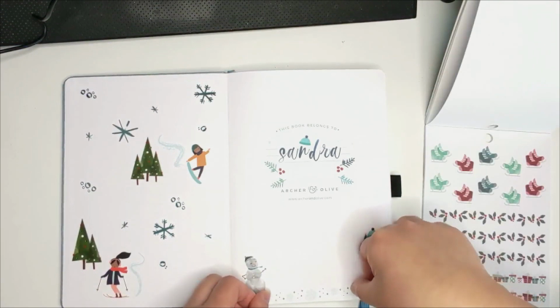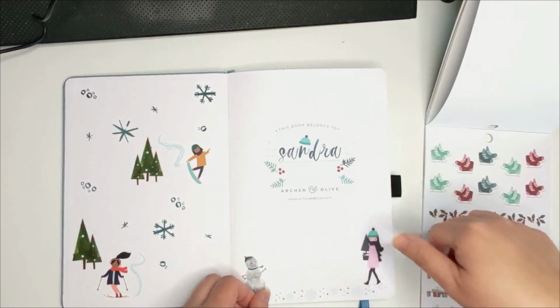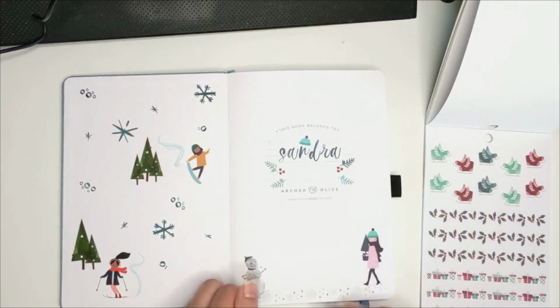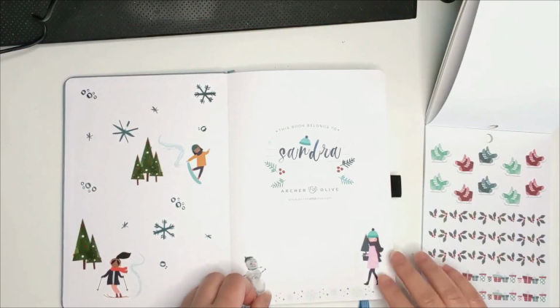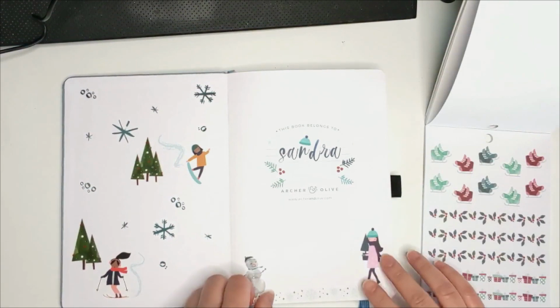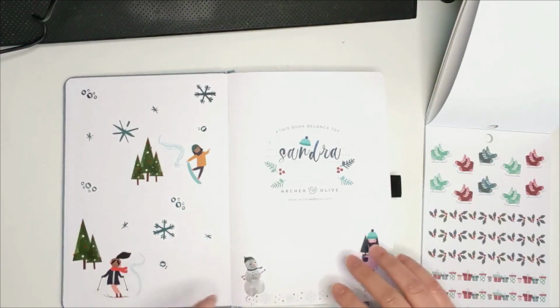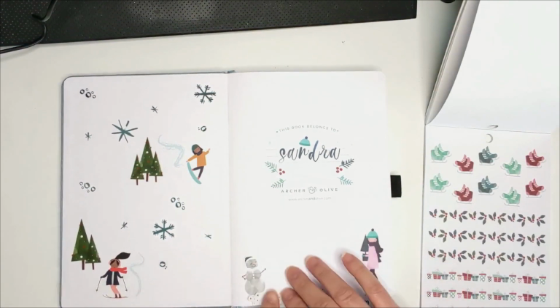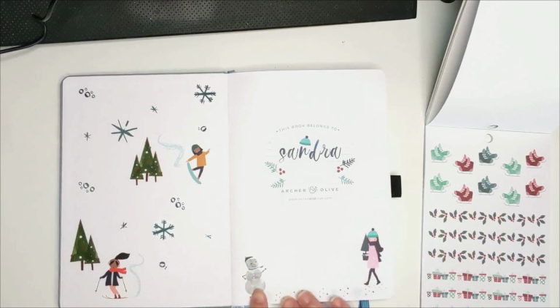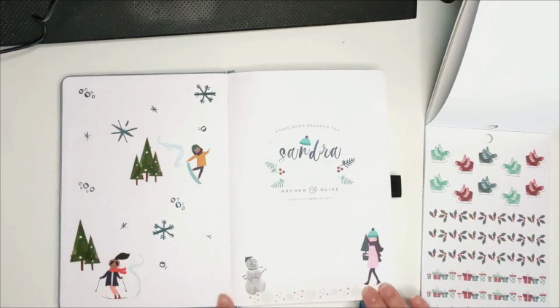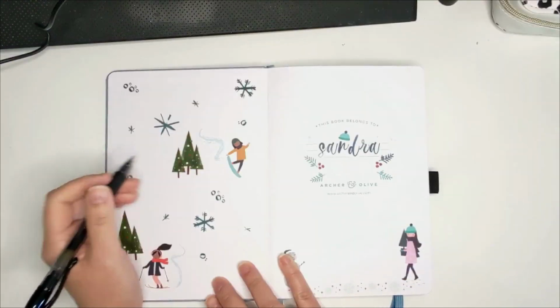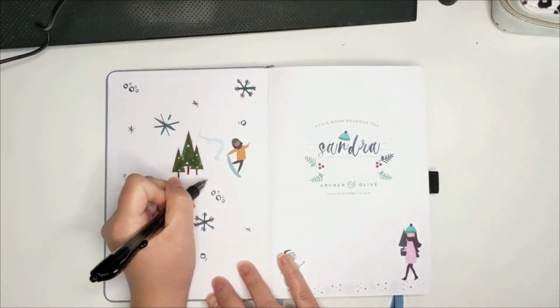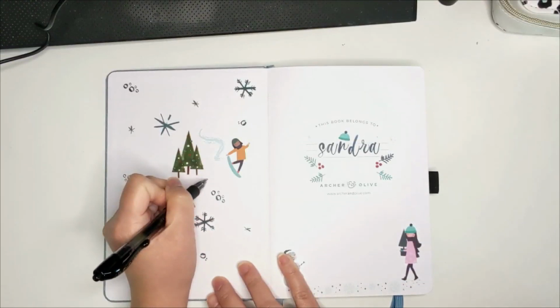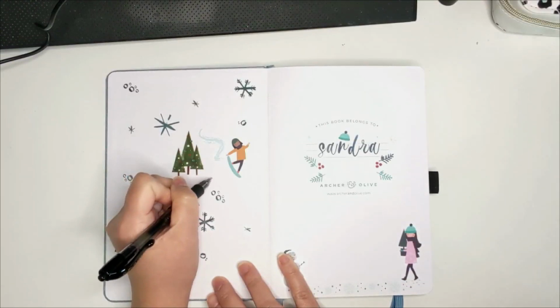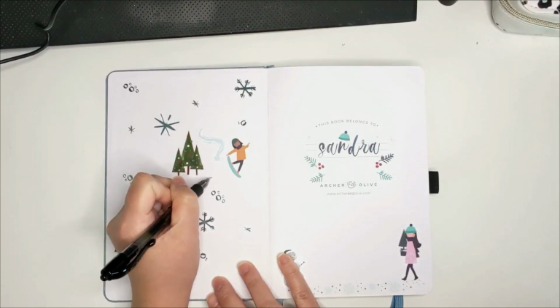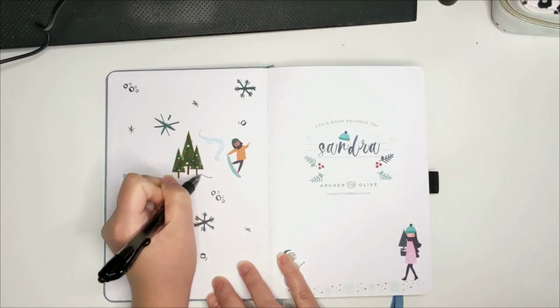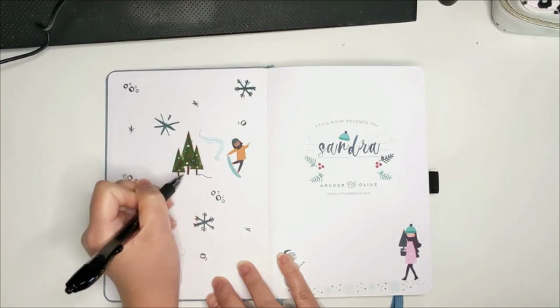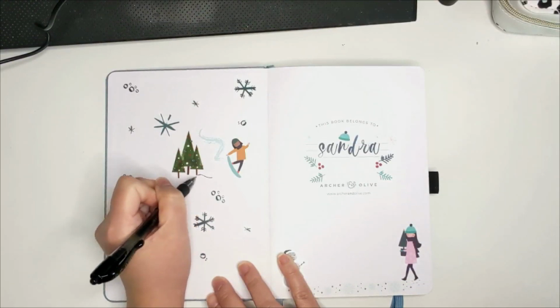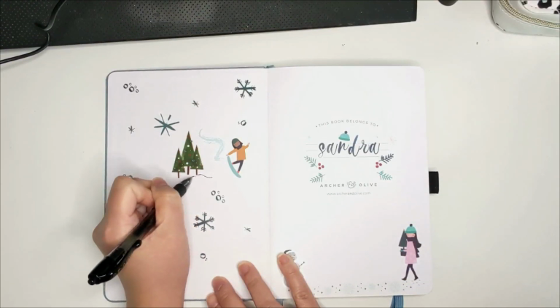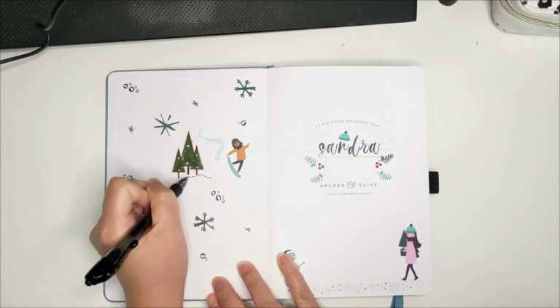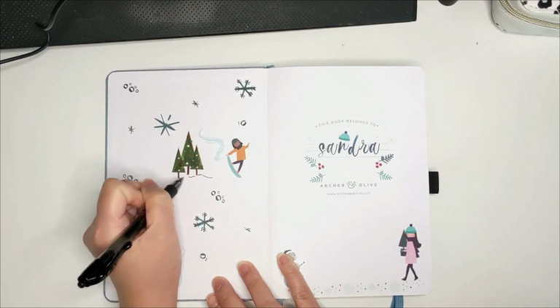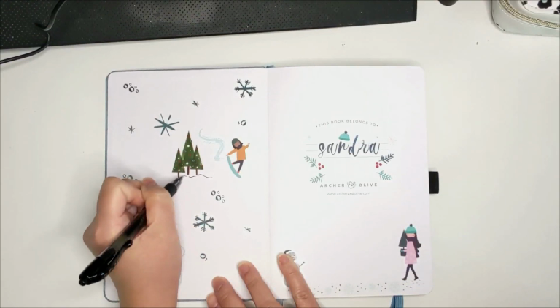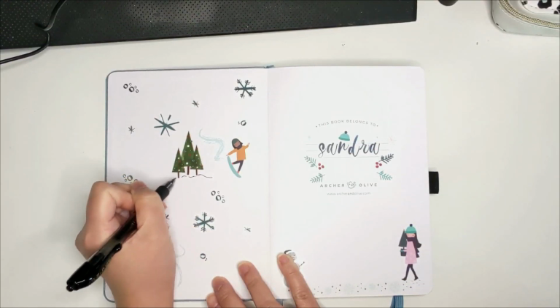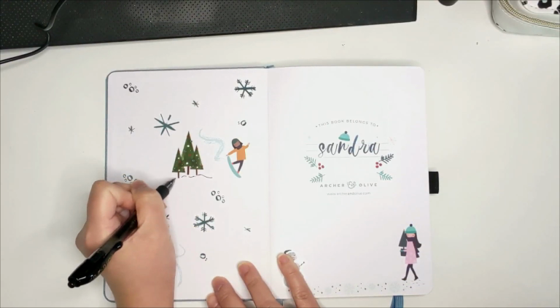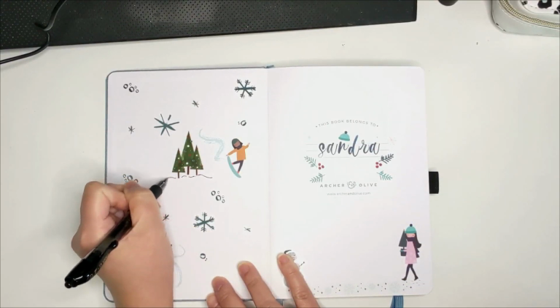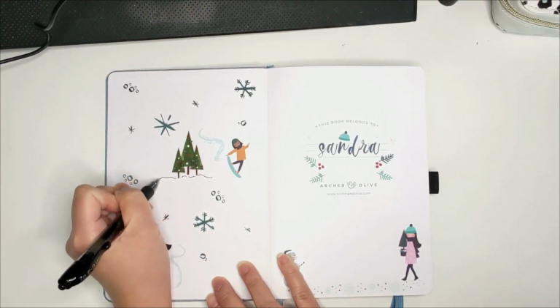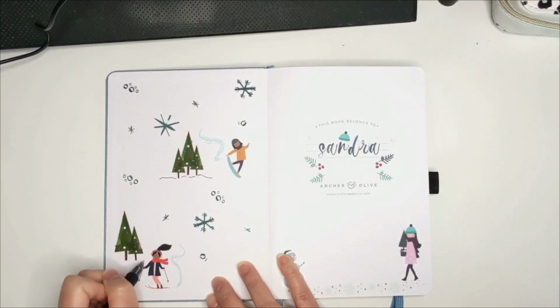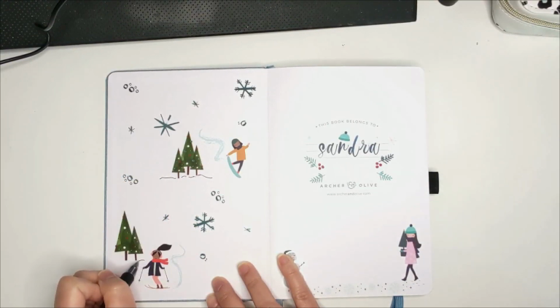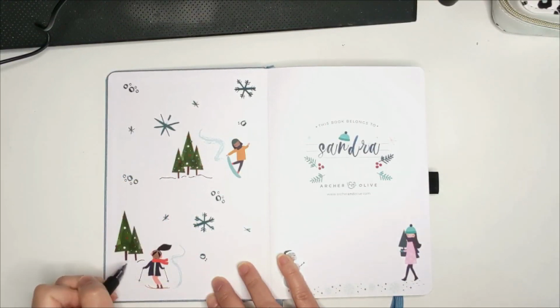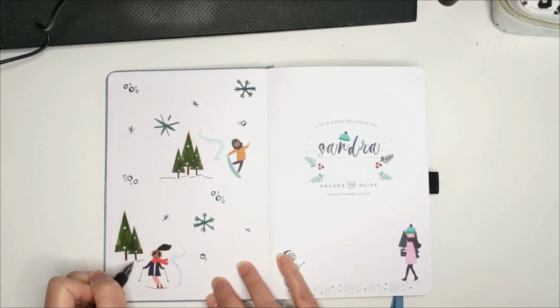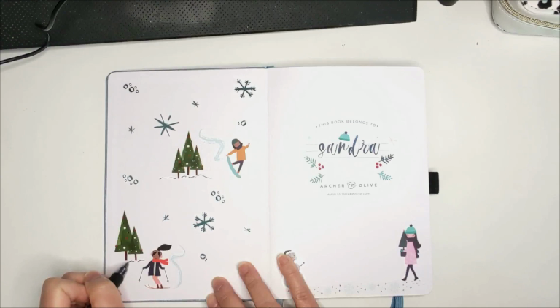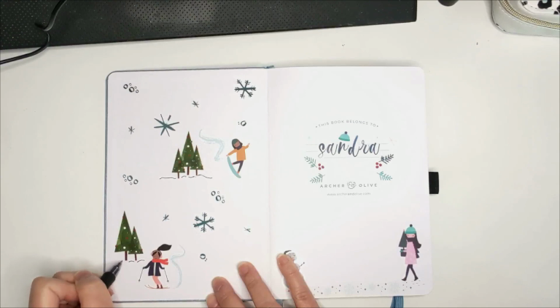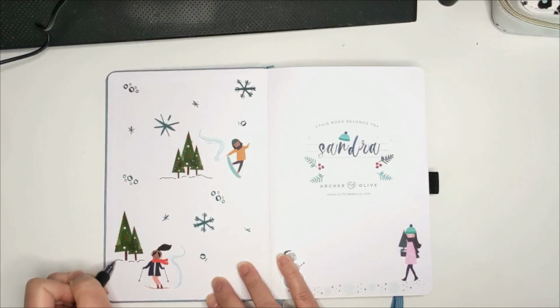To add more dimension and make full use of the white space, I decided to add a few lines to create a piles of snow effect.